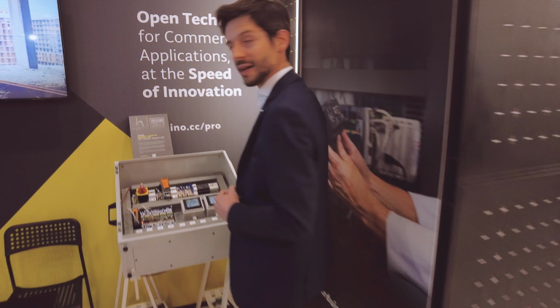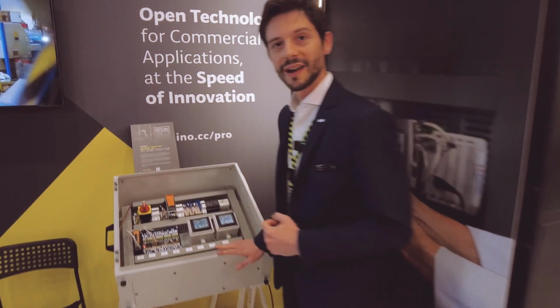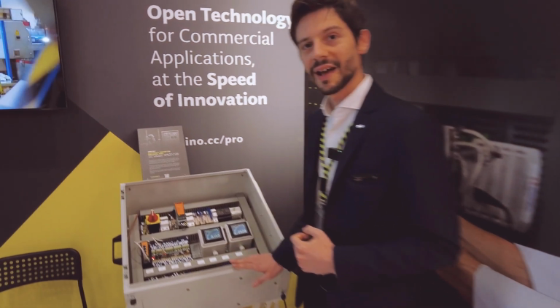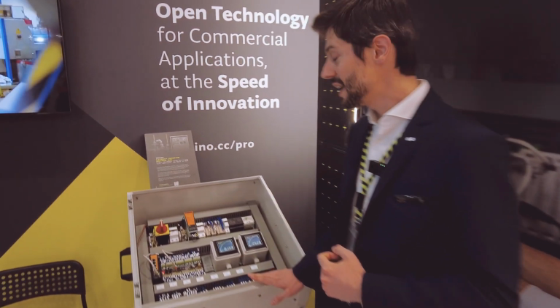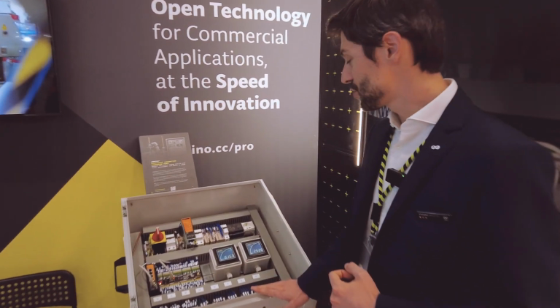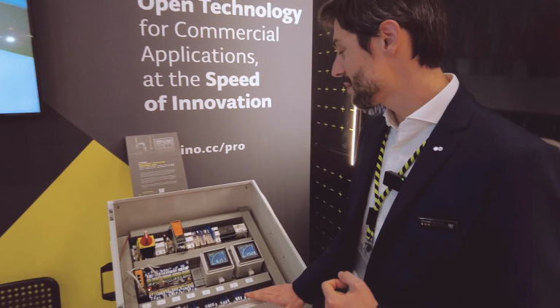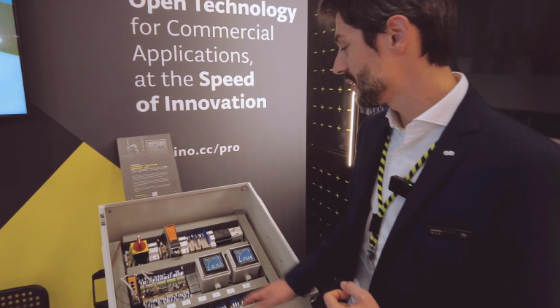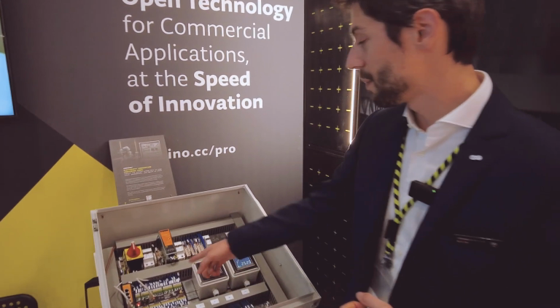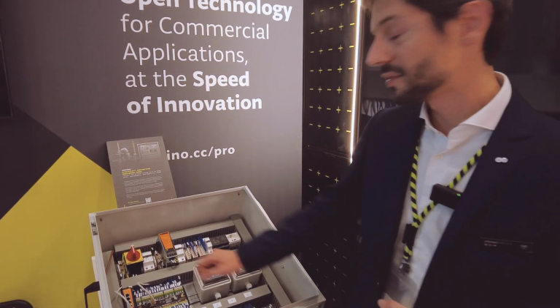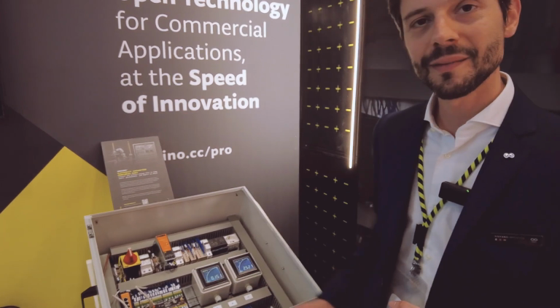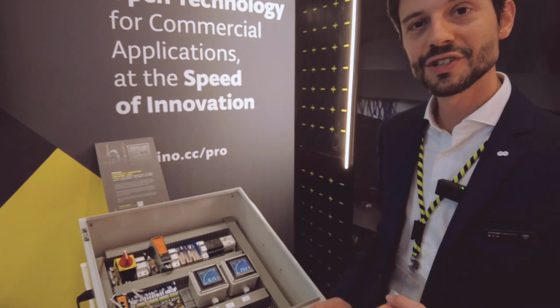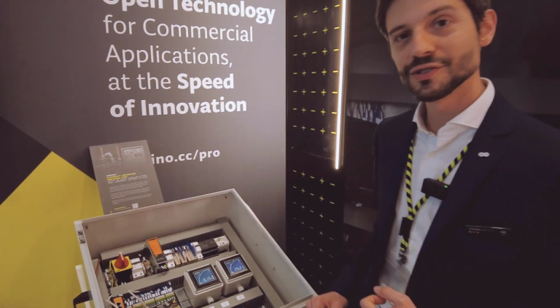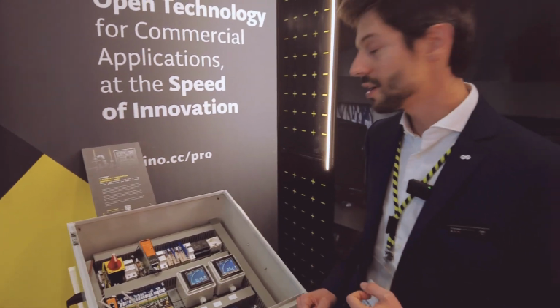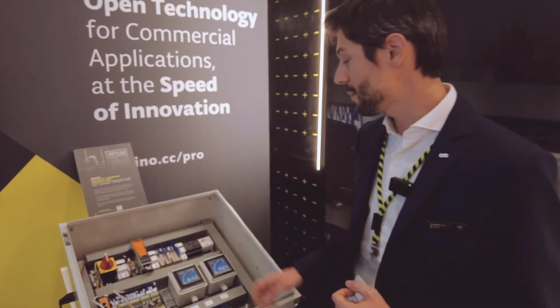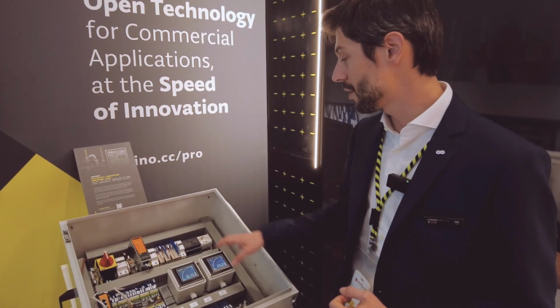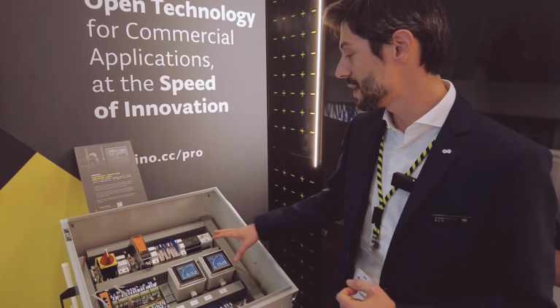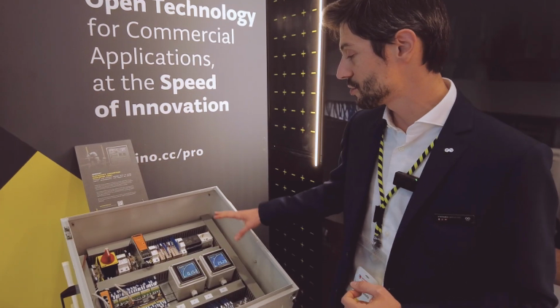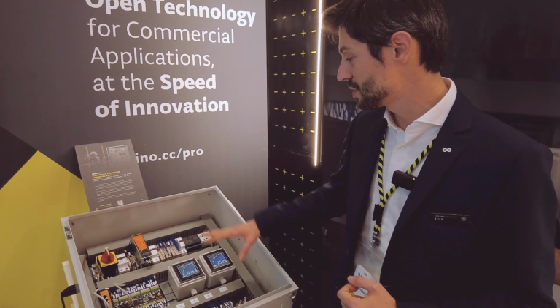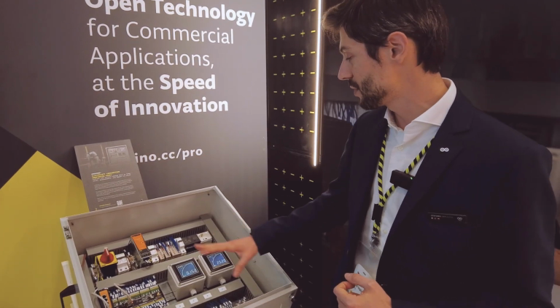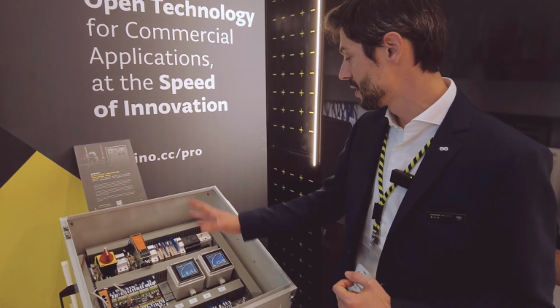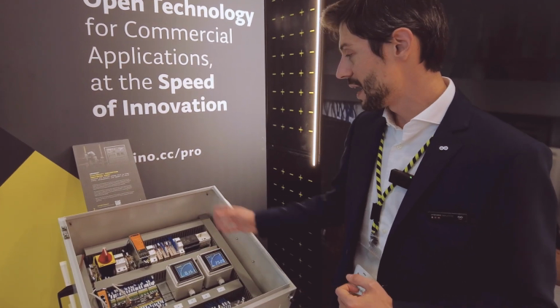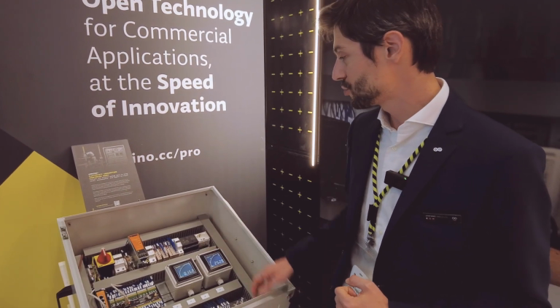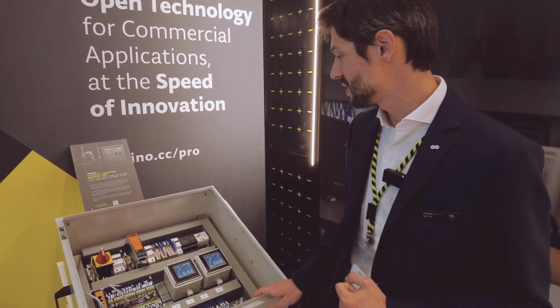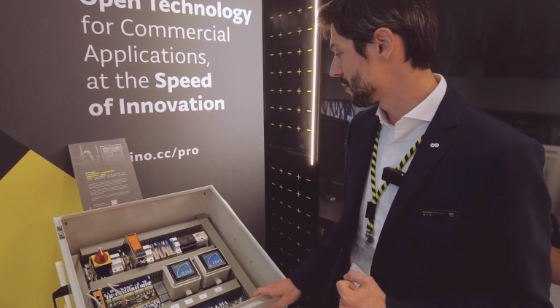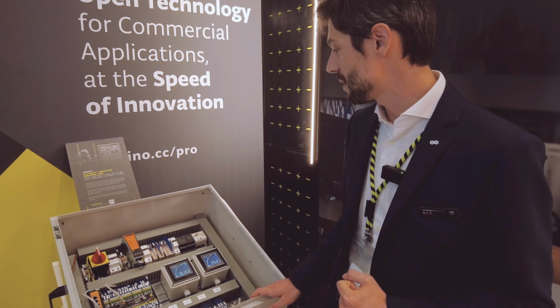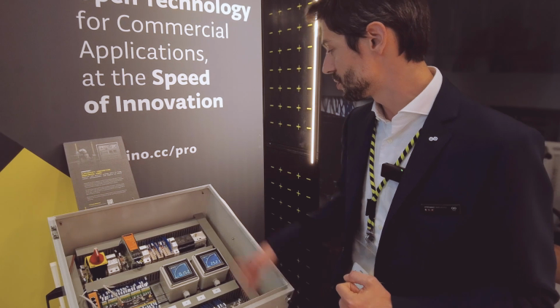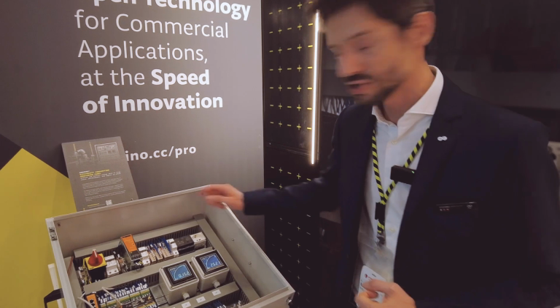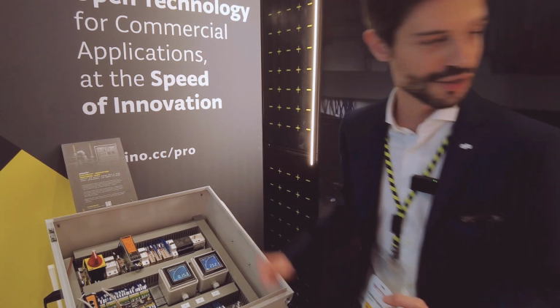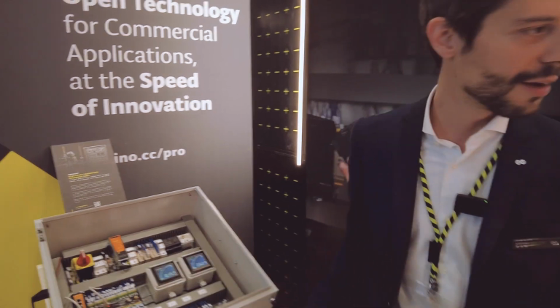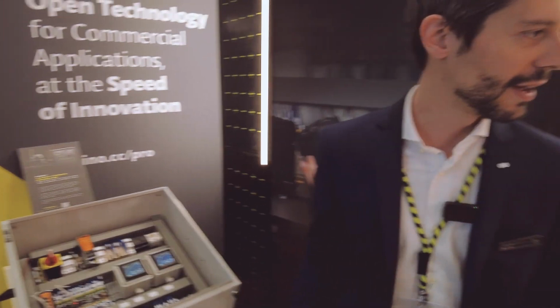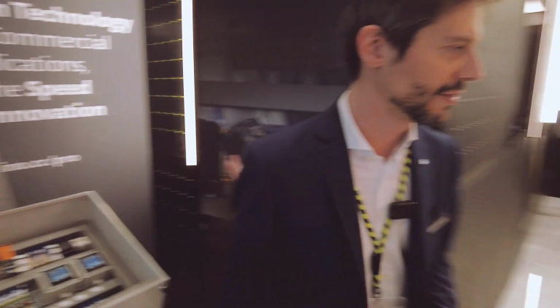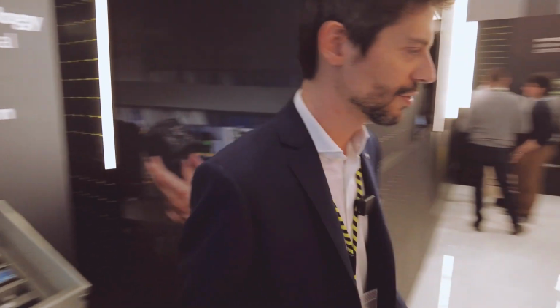An electric cabinet with a Portenta machine control capable of measuring electricity consumption. There's also an Opta in there.